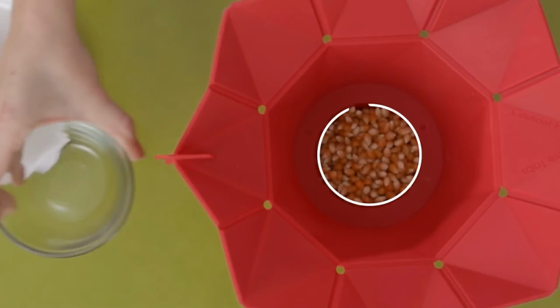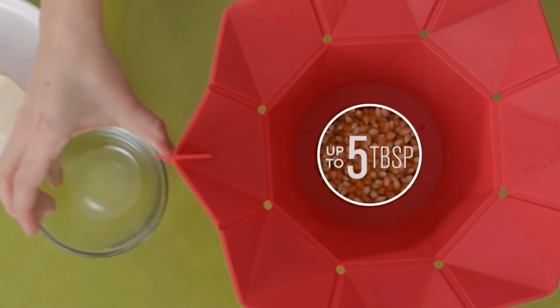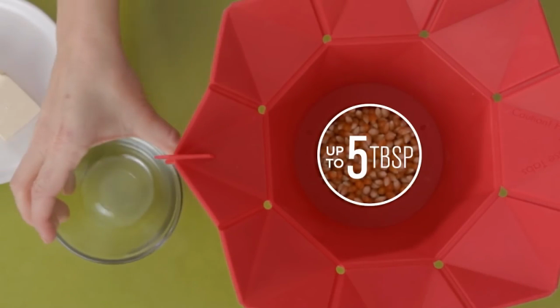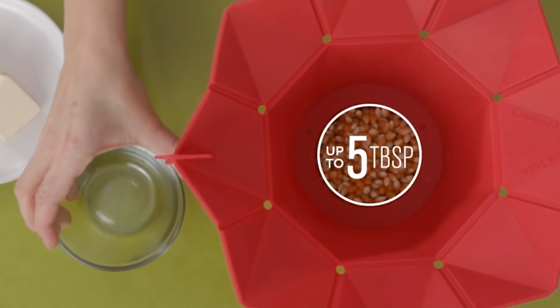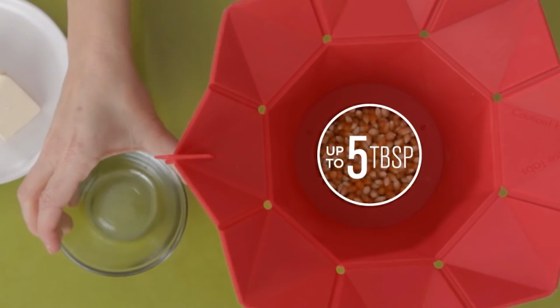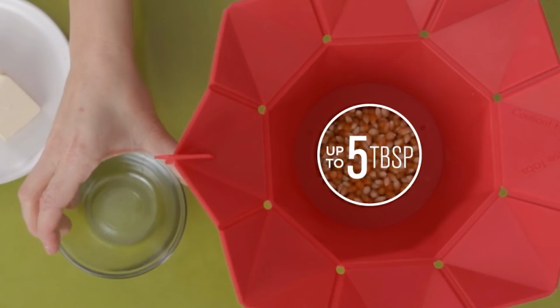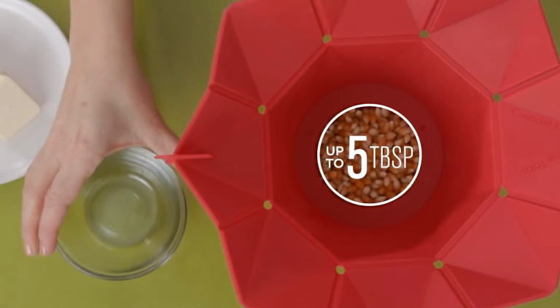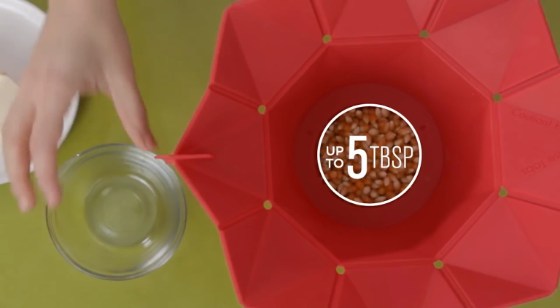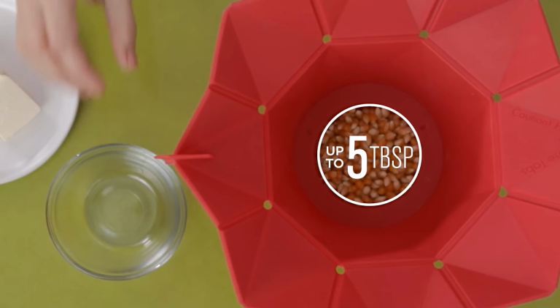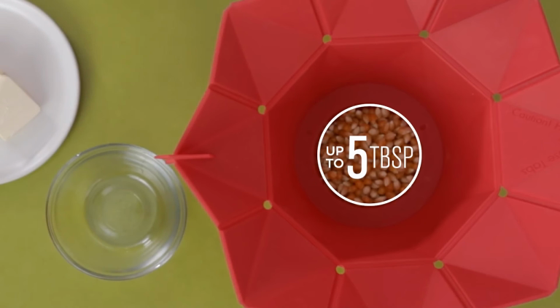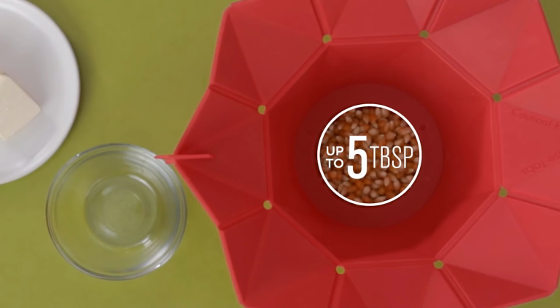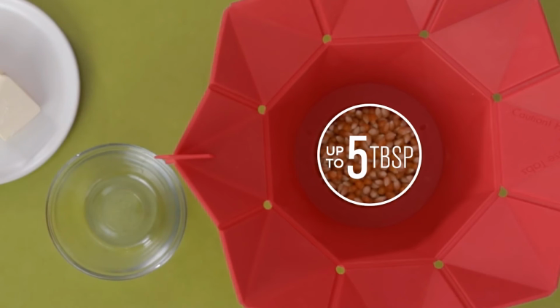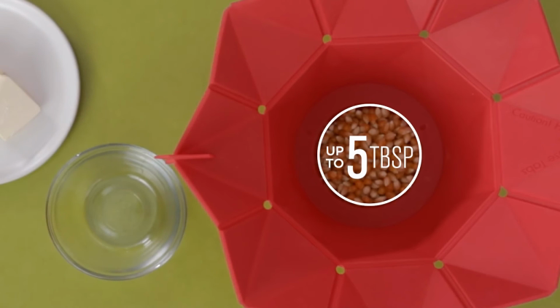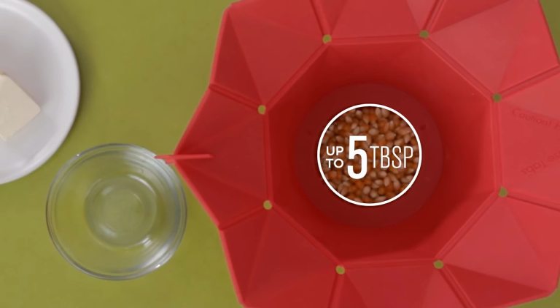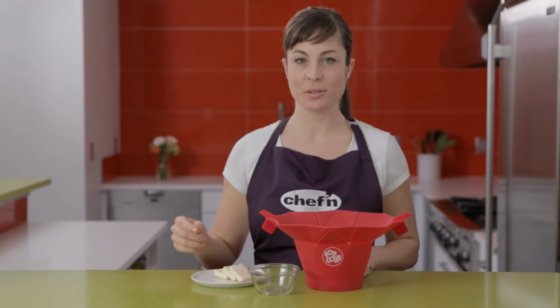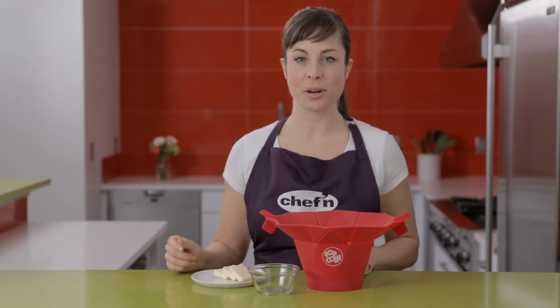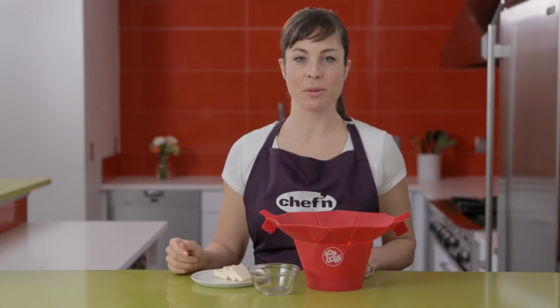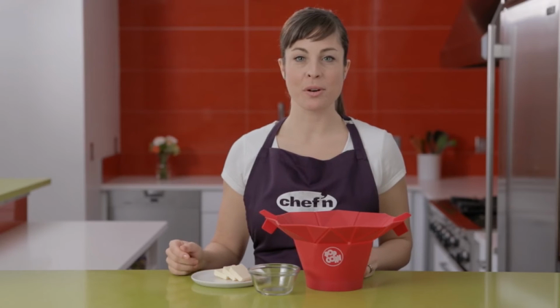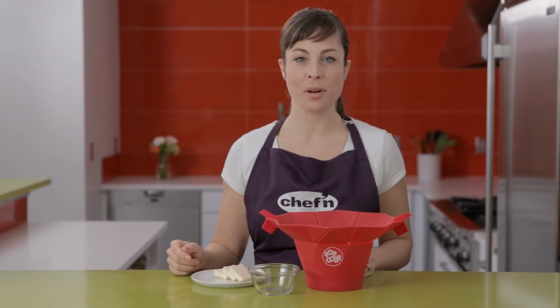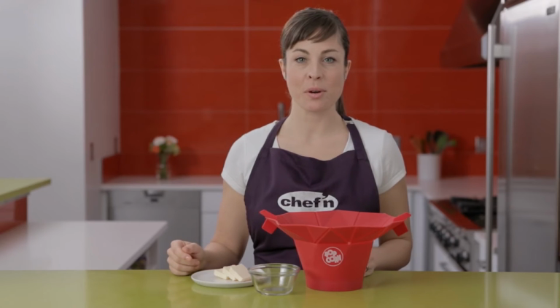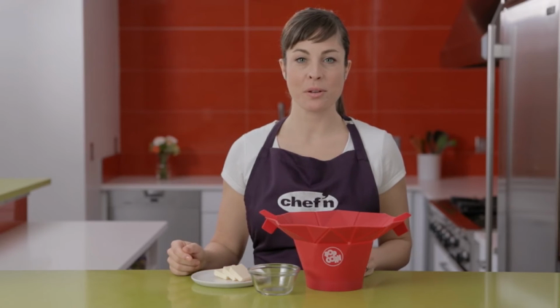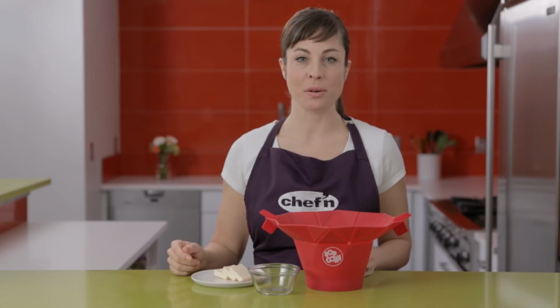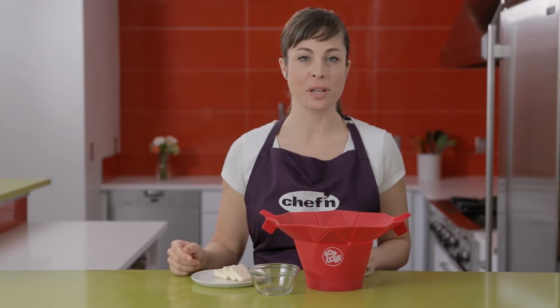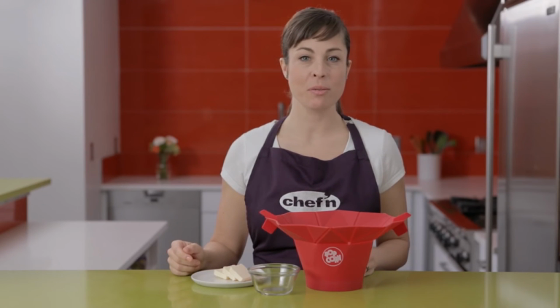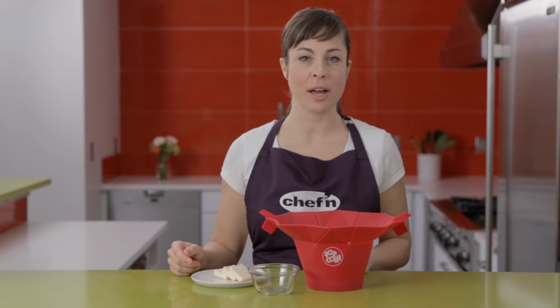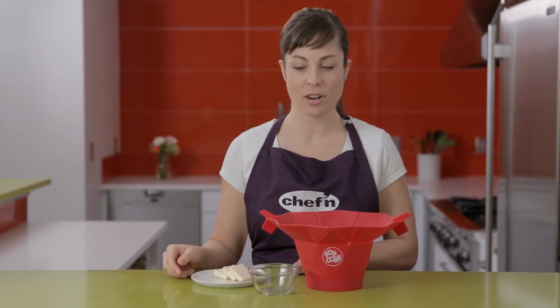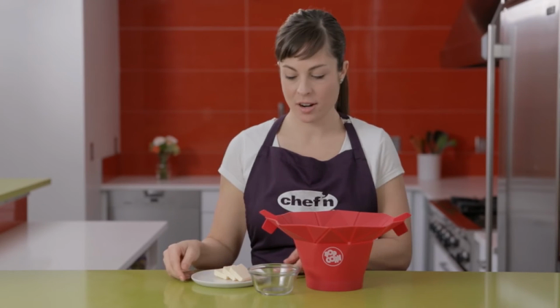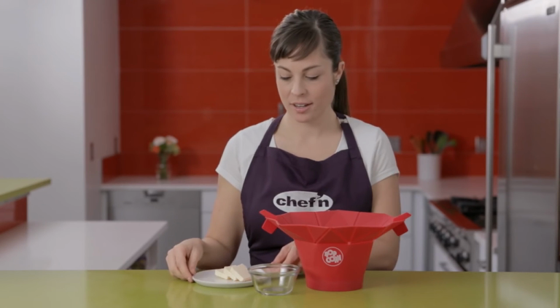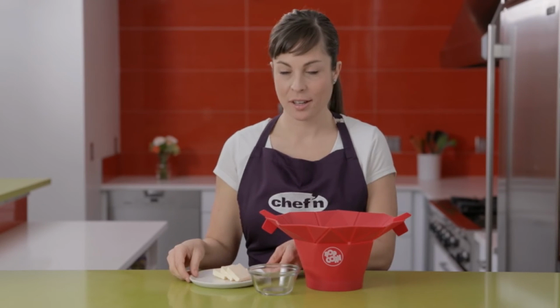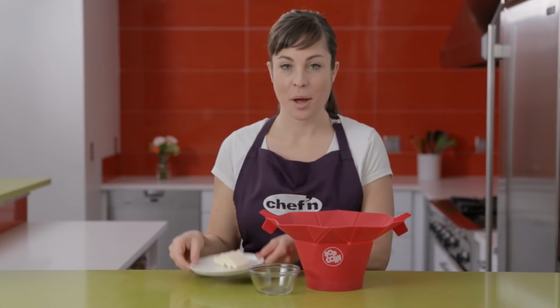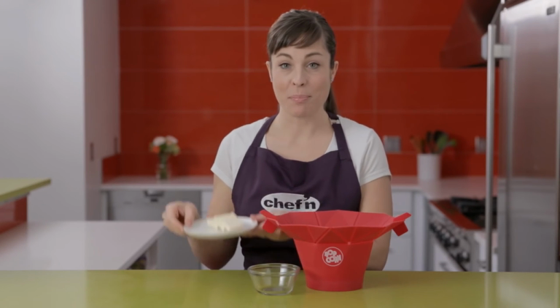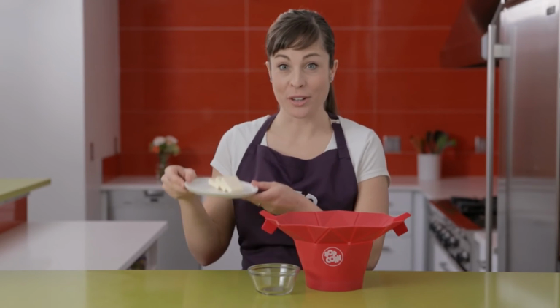Now add the good stuff. The Pop Top works great with cooking oil, or even better, butter.